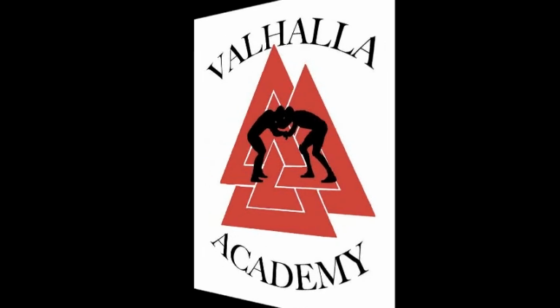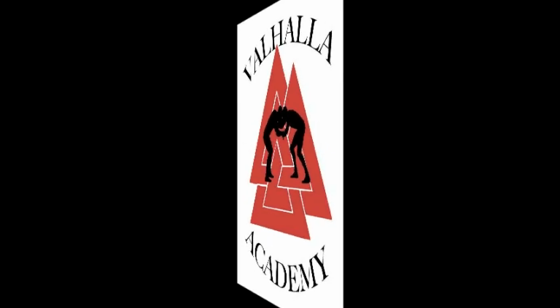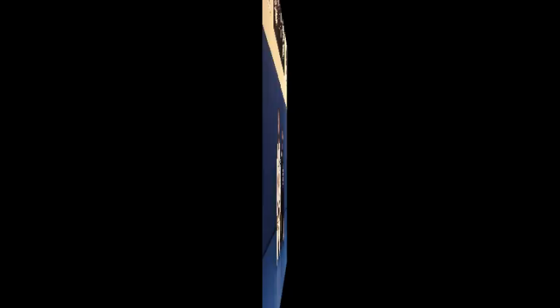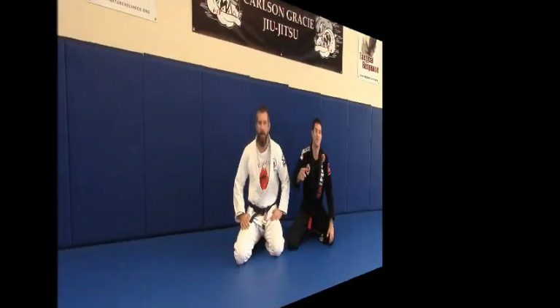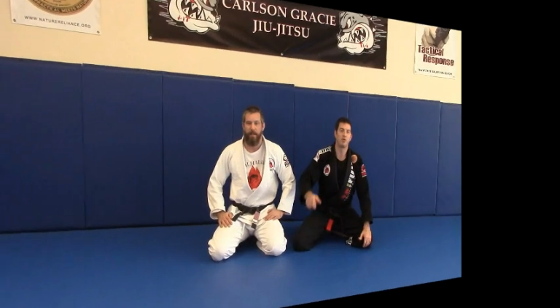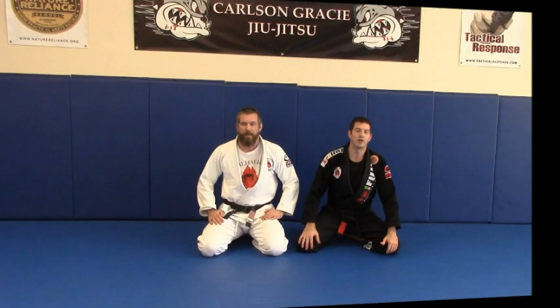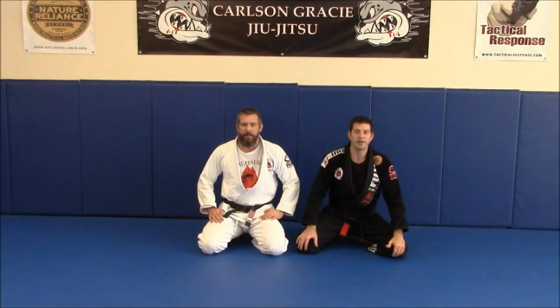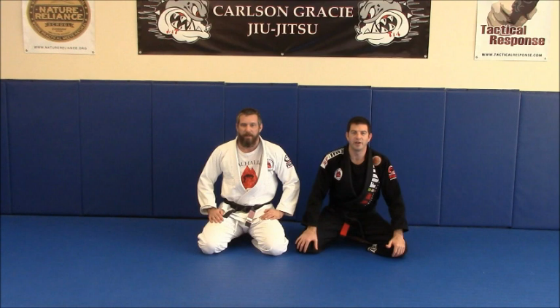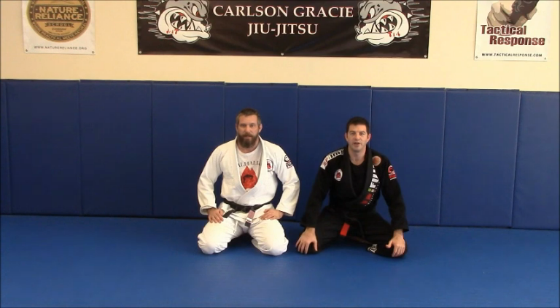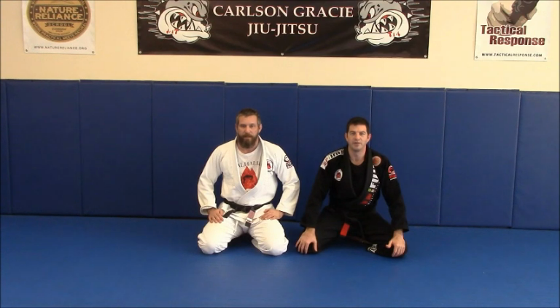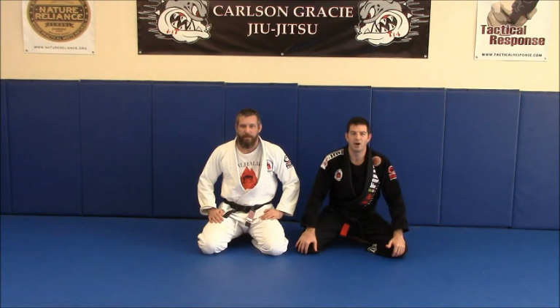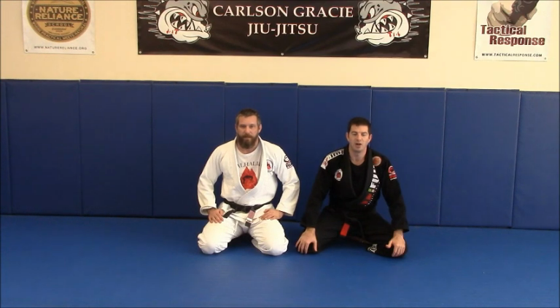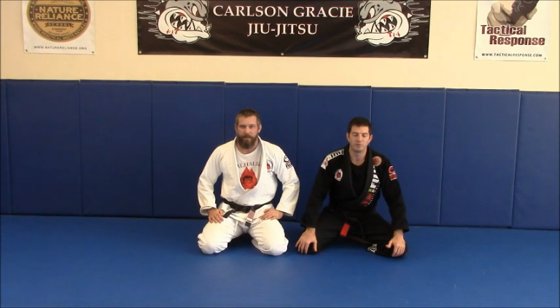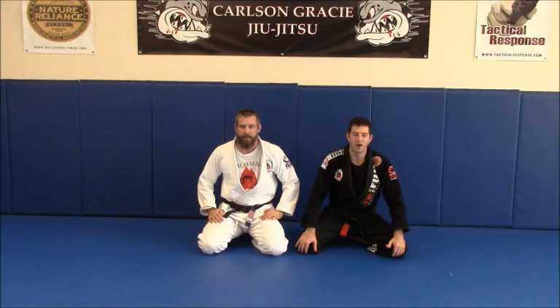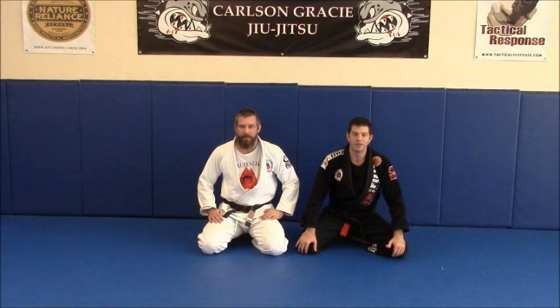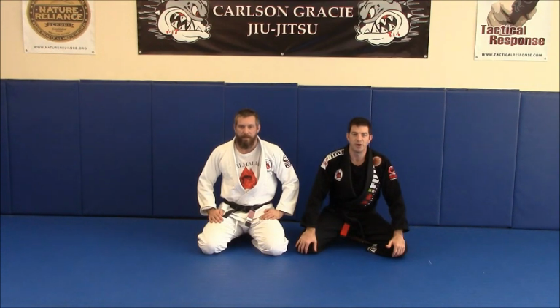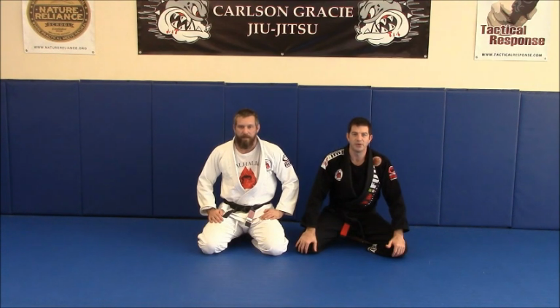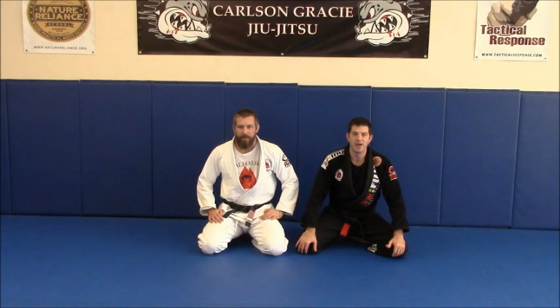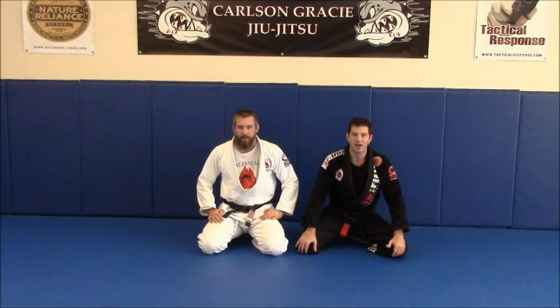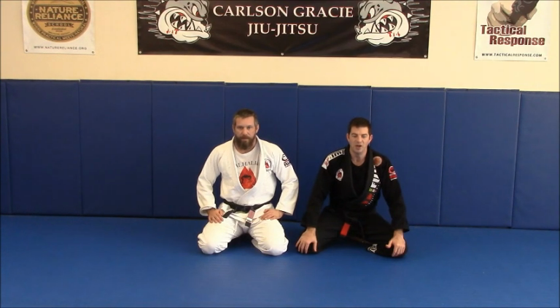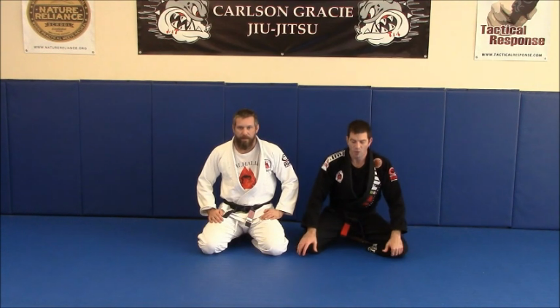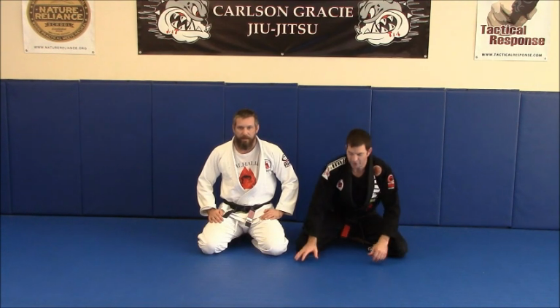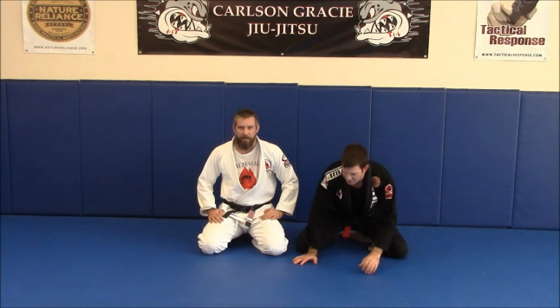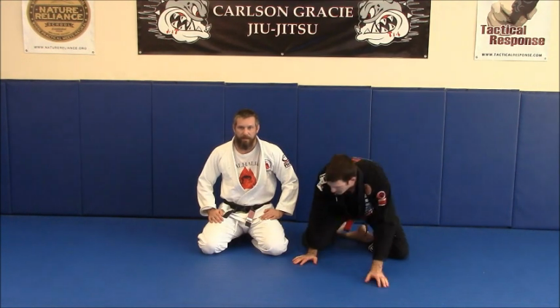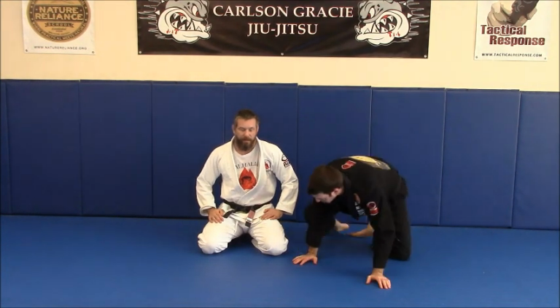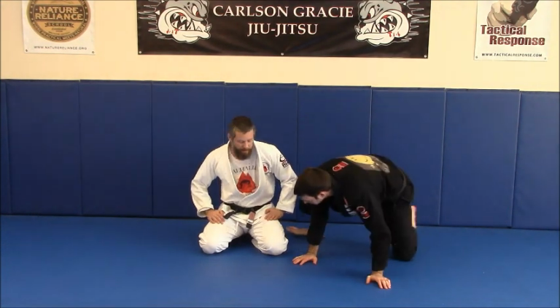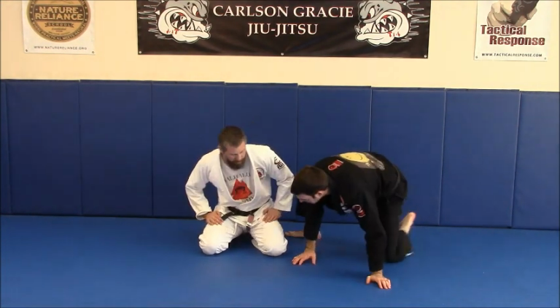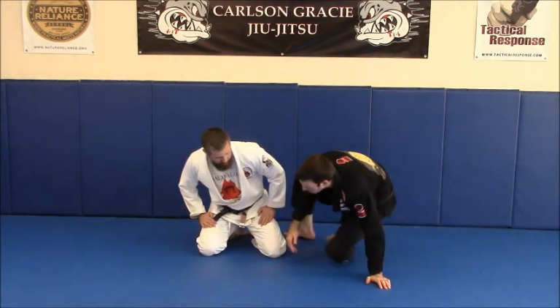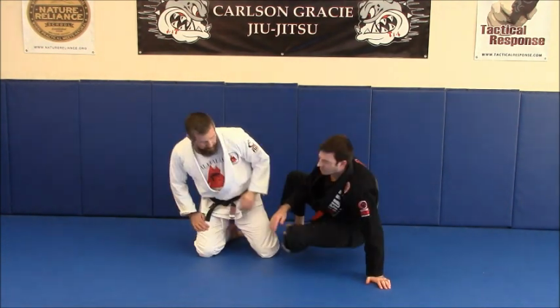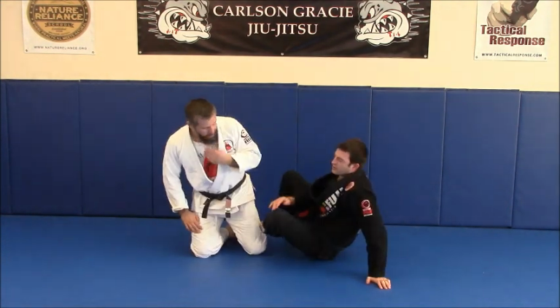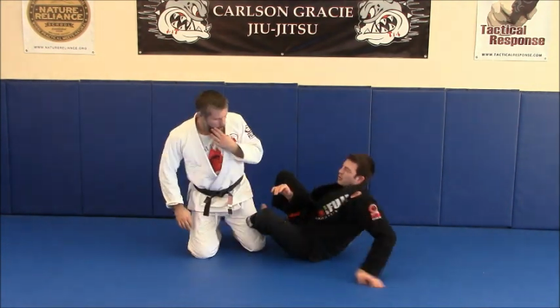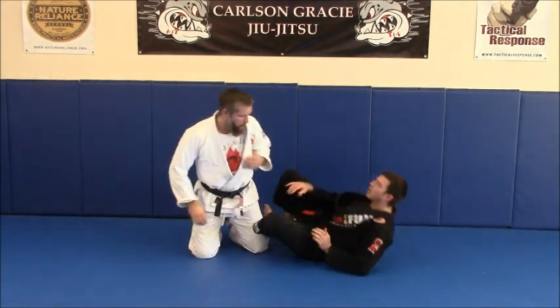Hey guys, I'm Greg Greer, here at Valhalla with Brian Jones, working on another sweep today from Closed Guard.